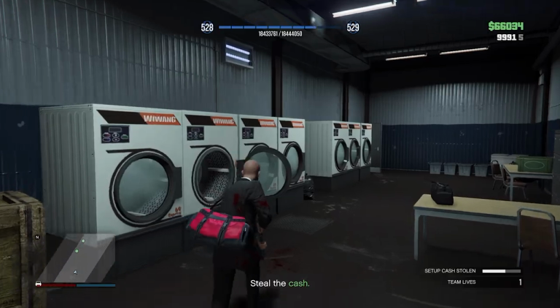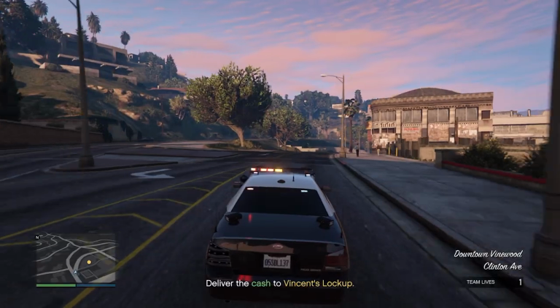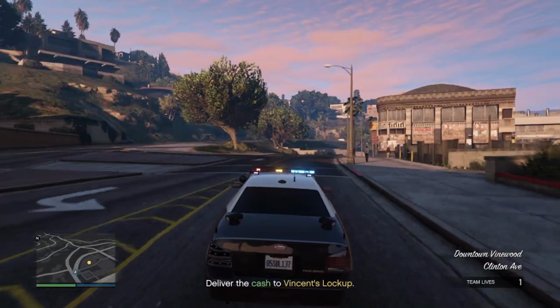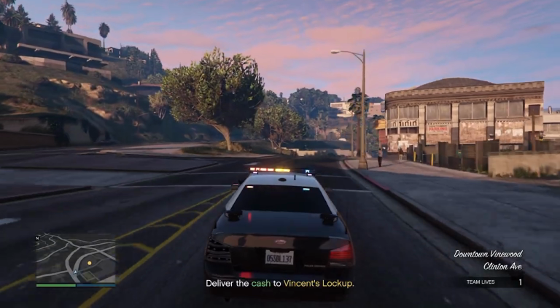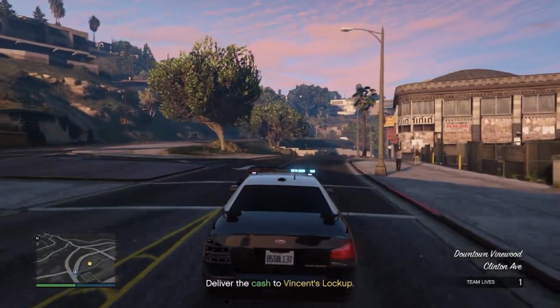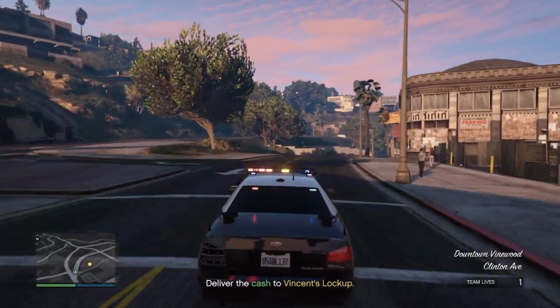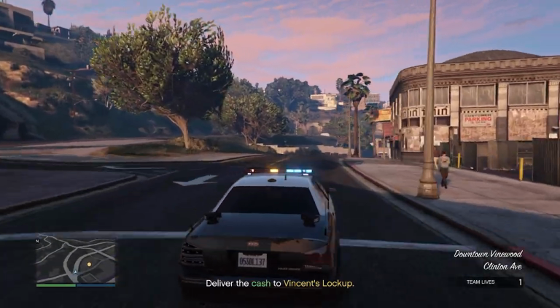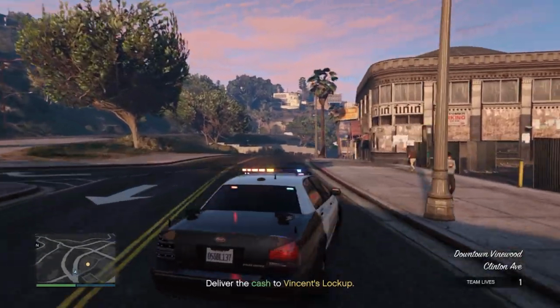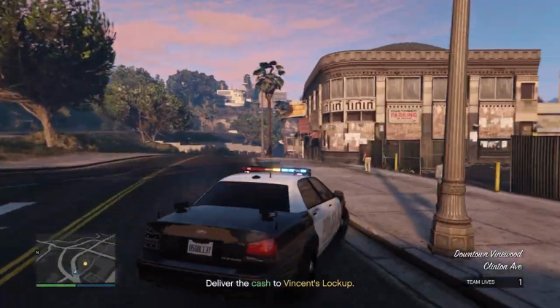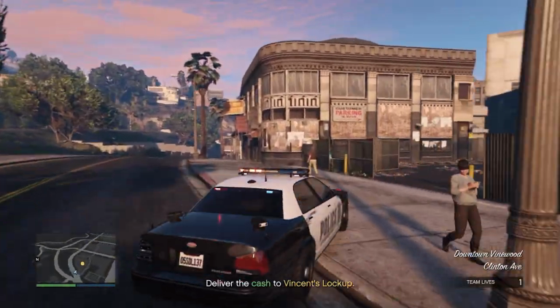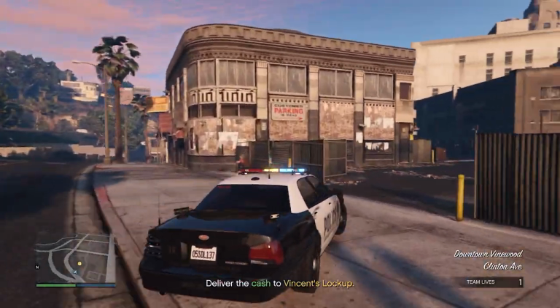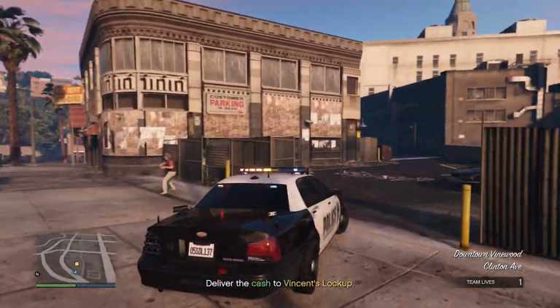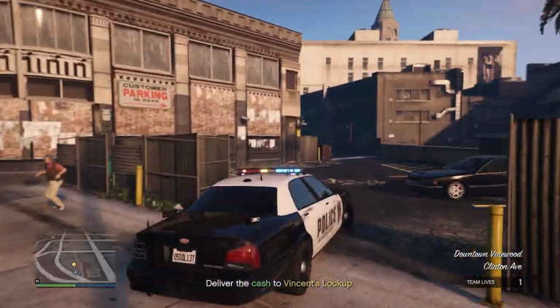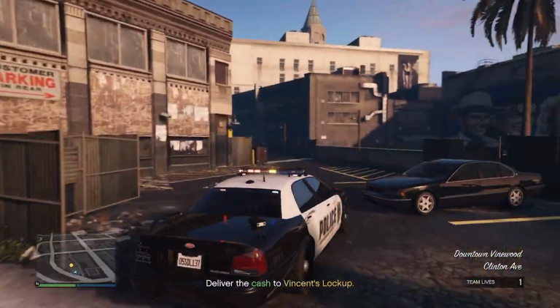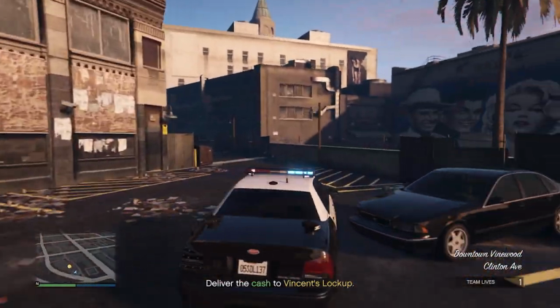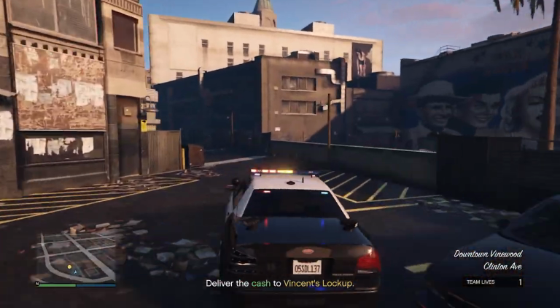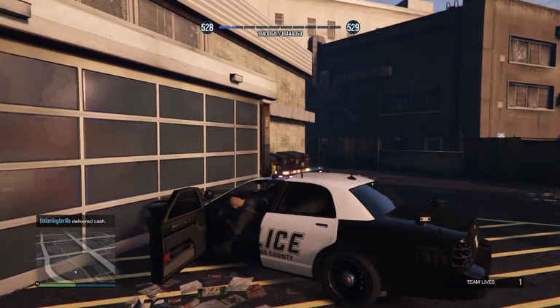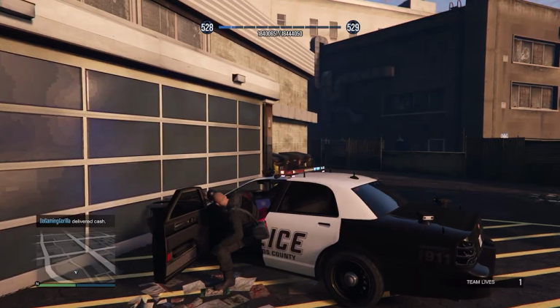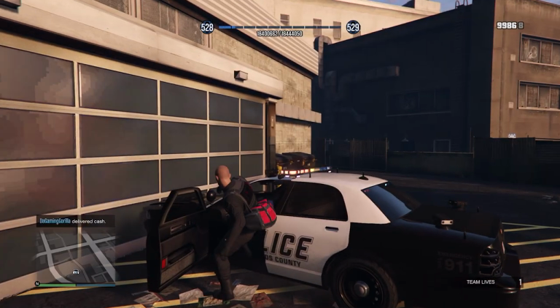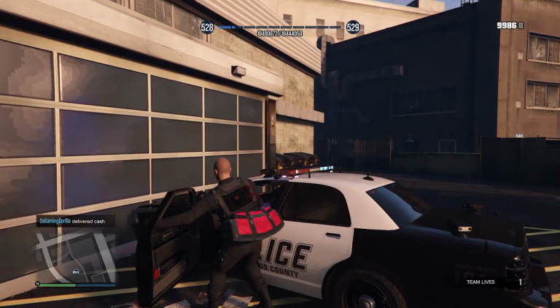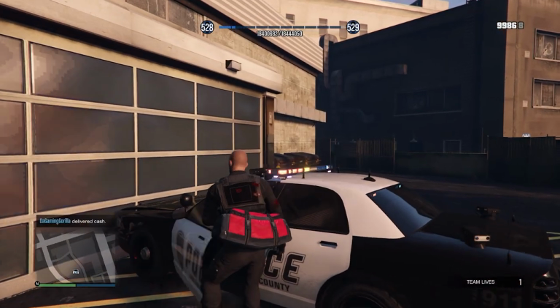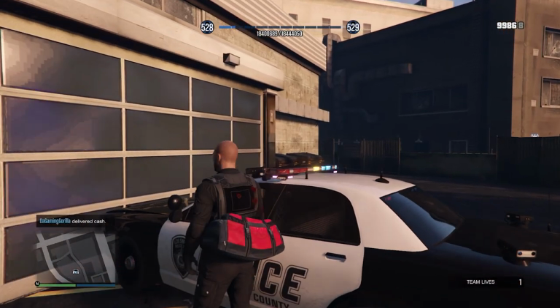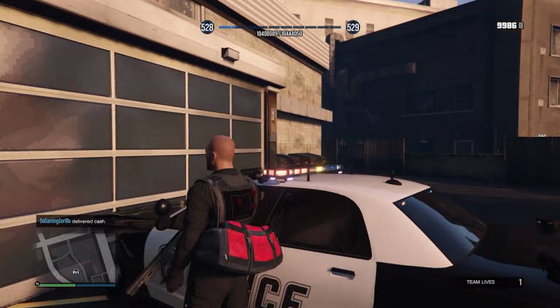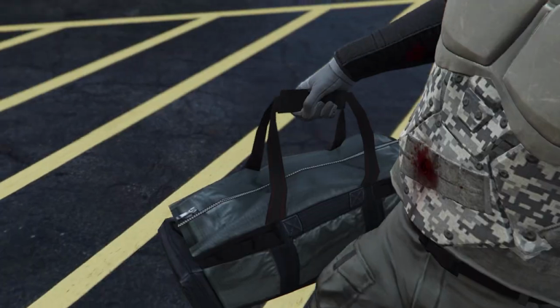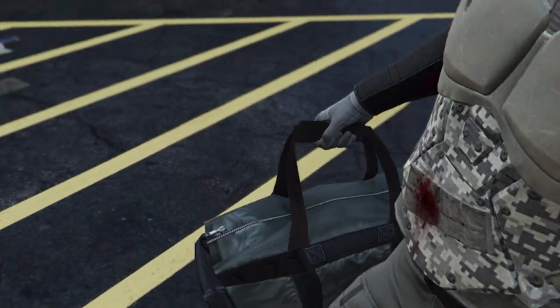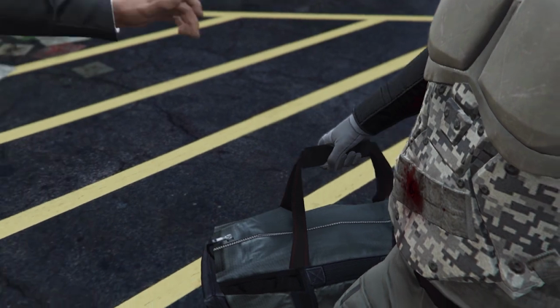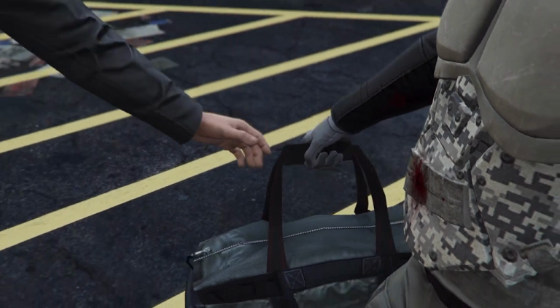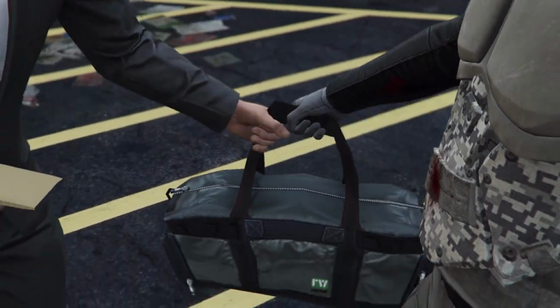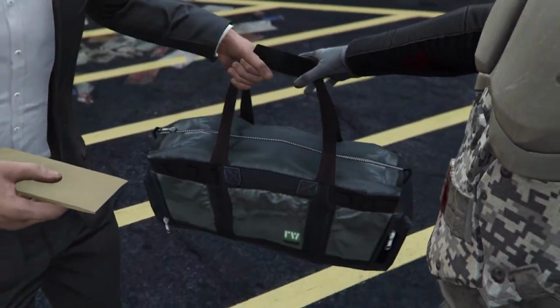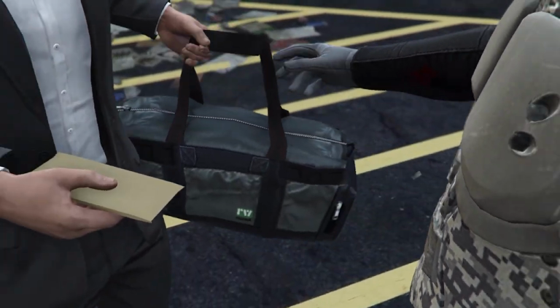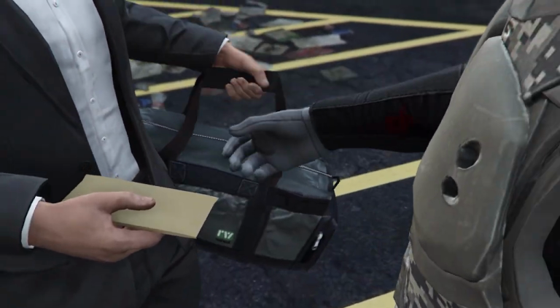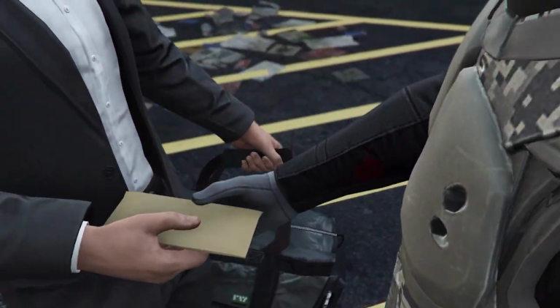Once you're outside the unit and you've got the cash from both, just head back to Vincent's lock-up and hand it to the guy who keeps it stashed there illegally.